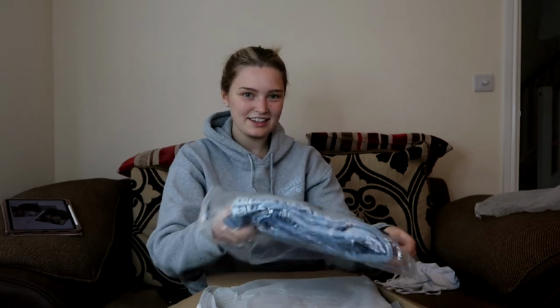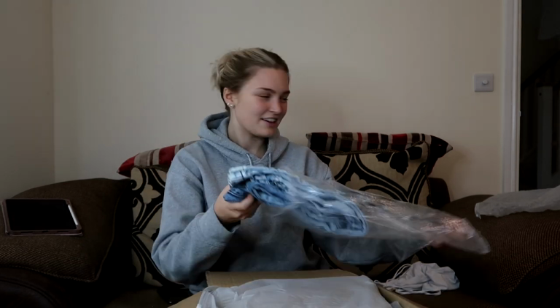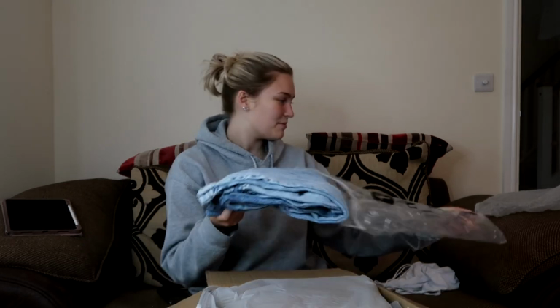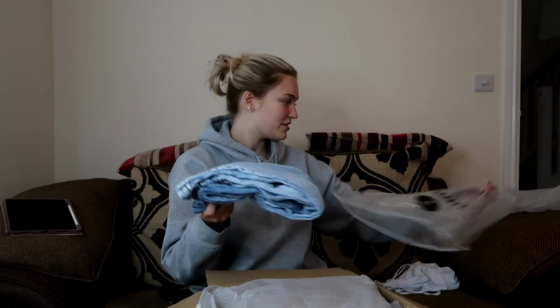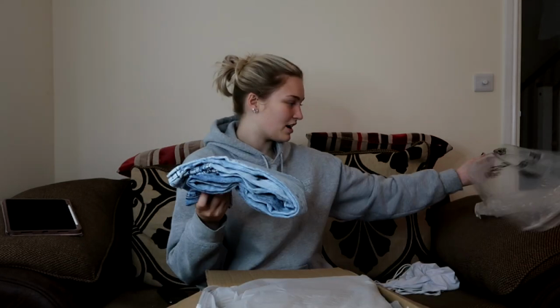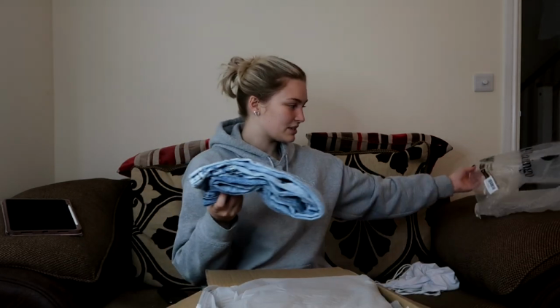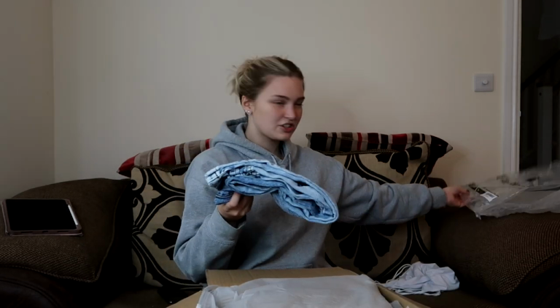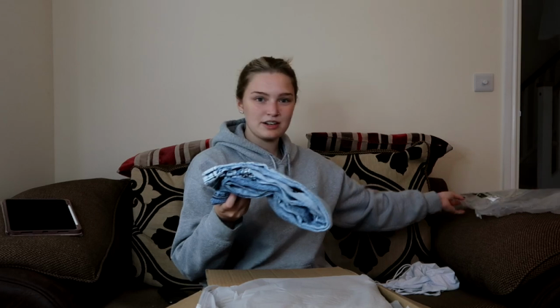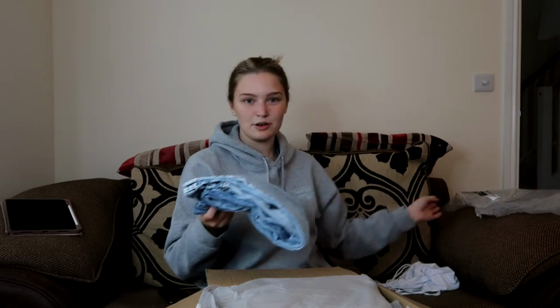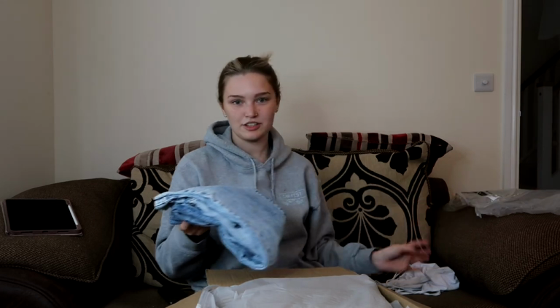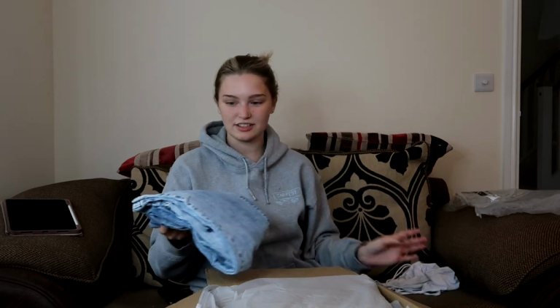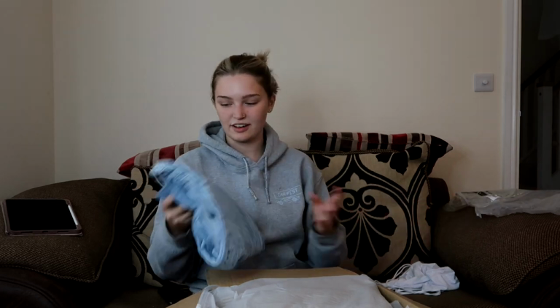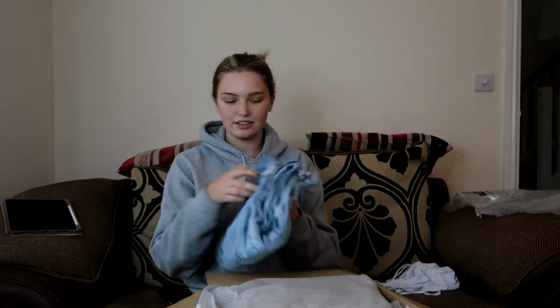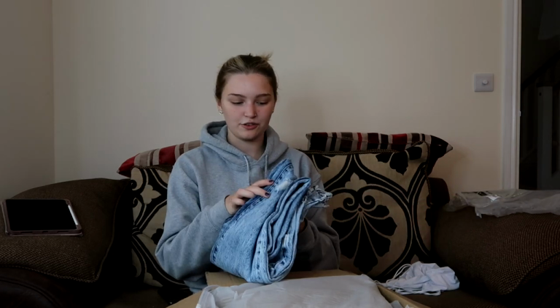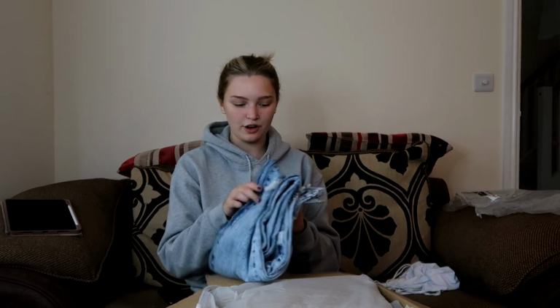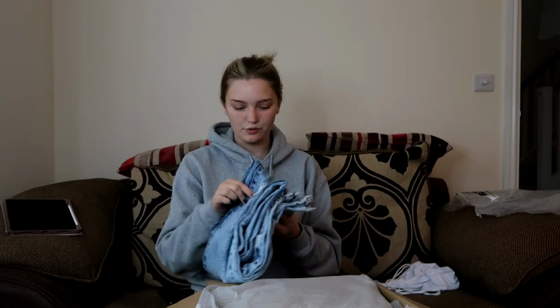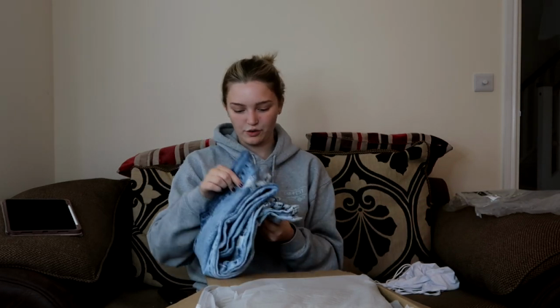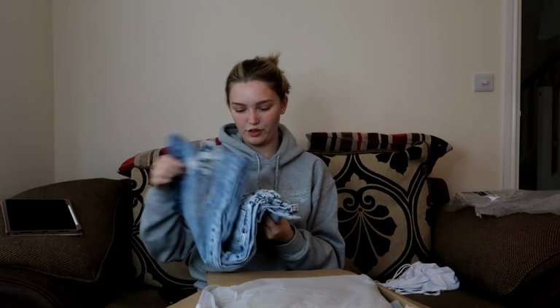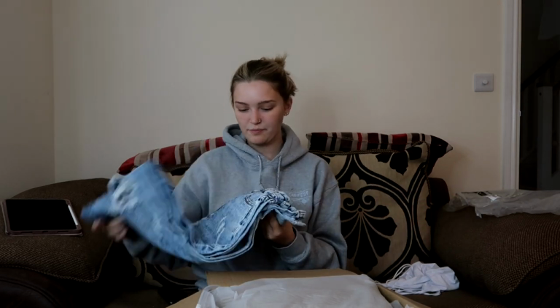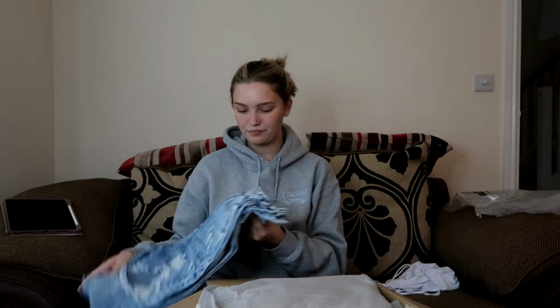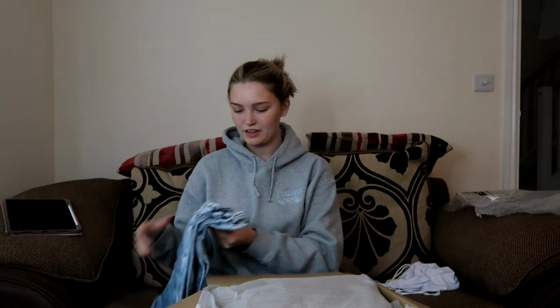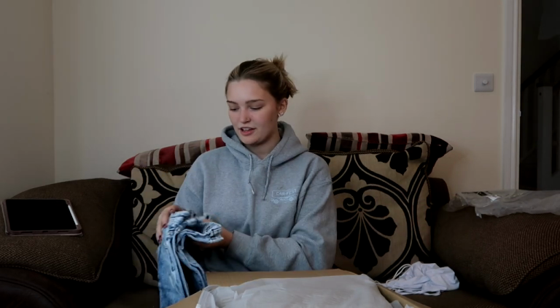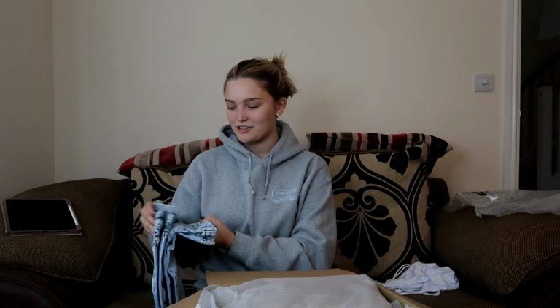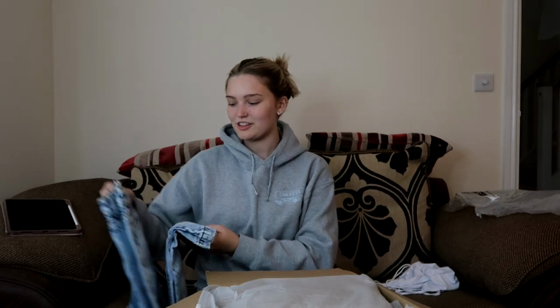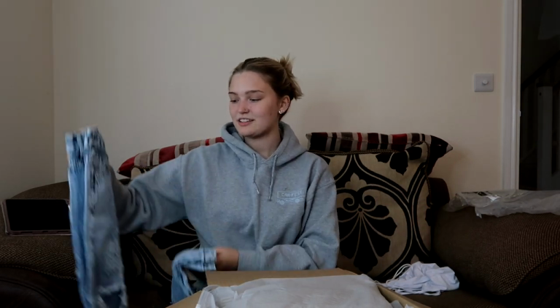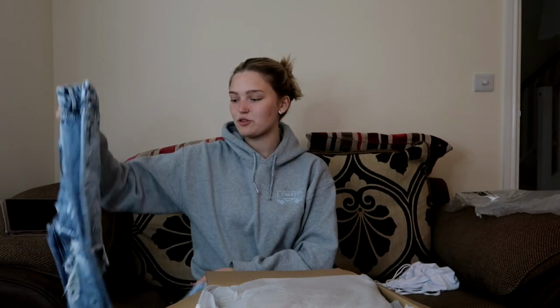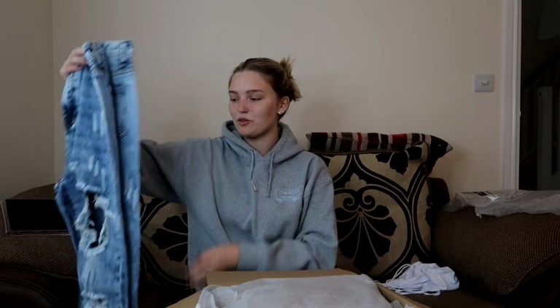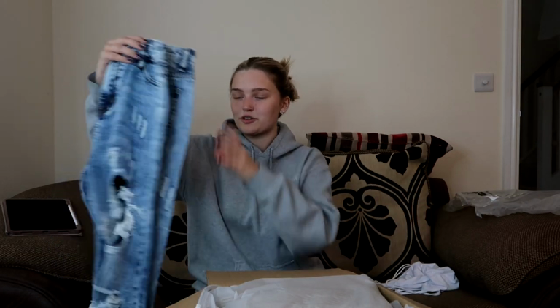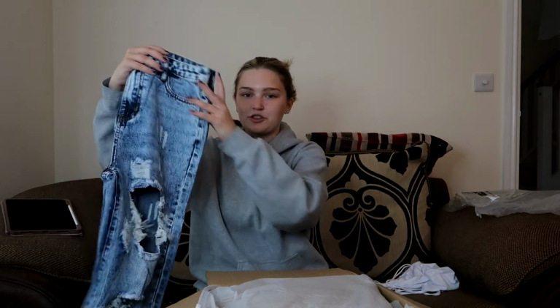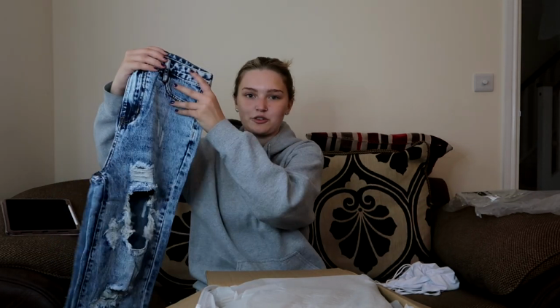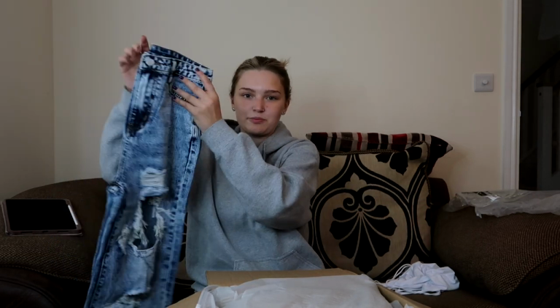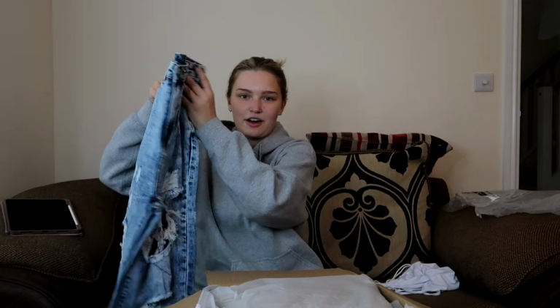This next item is the one I was most excited for out of all of them — it's a gorgeous pair of jeans.